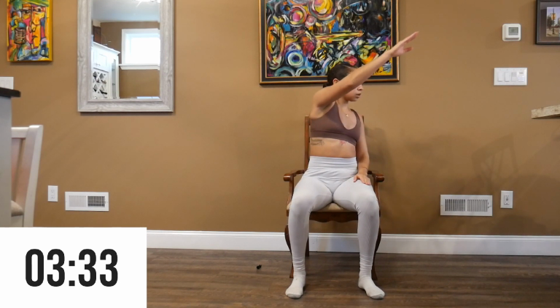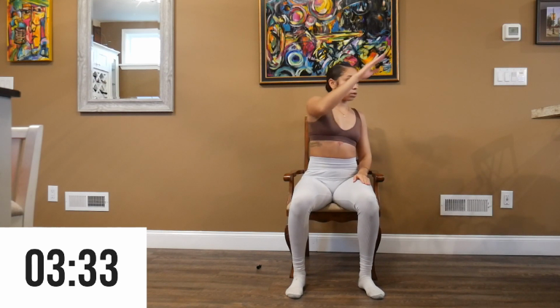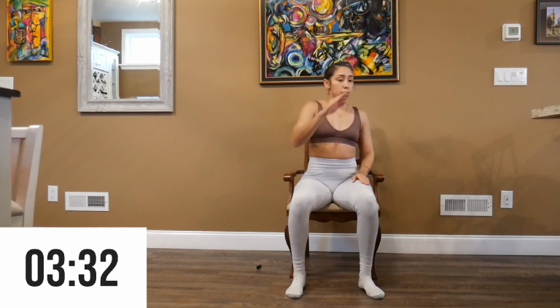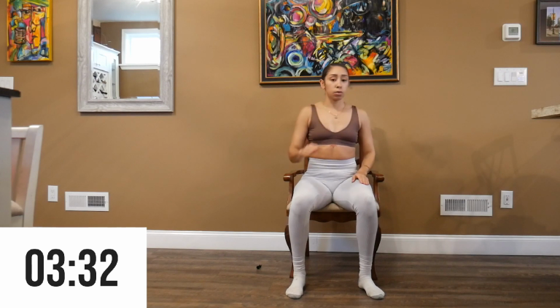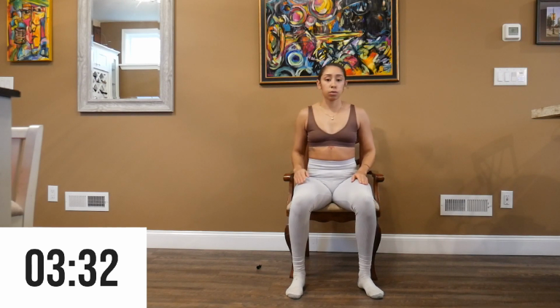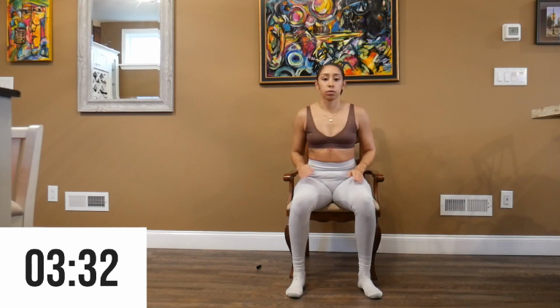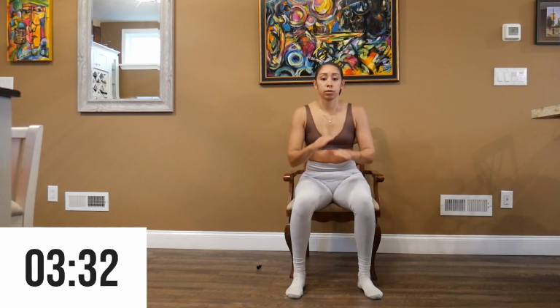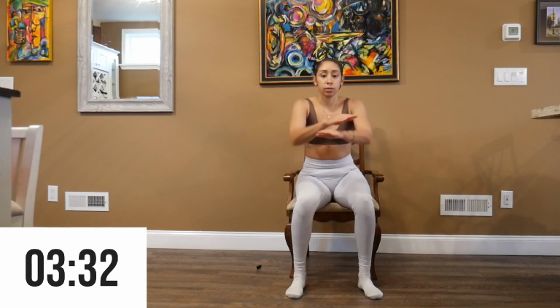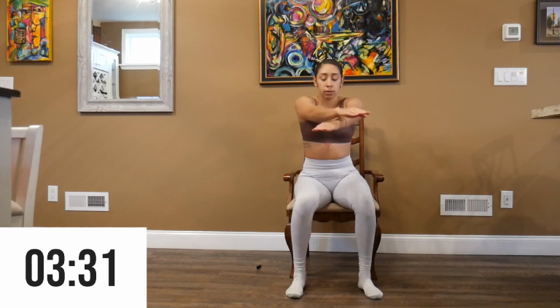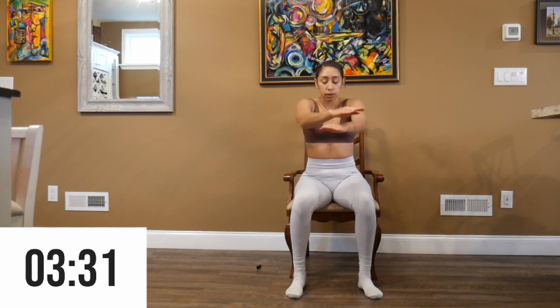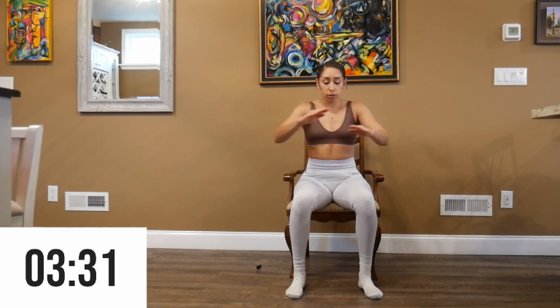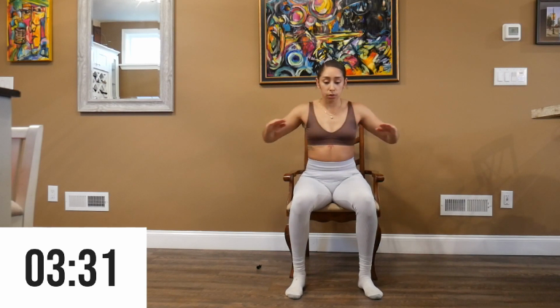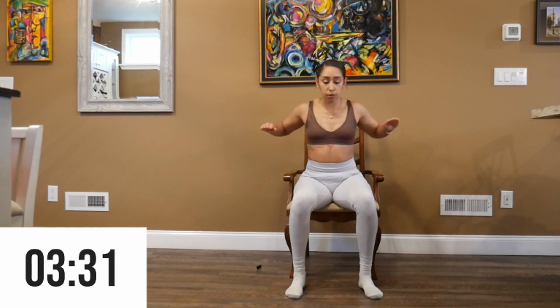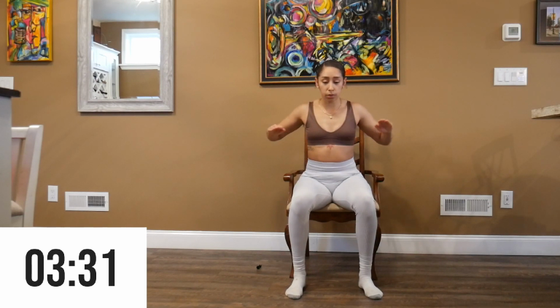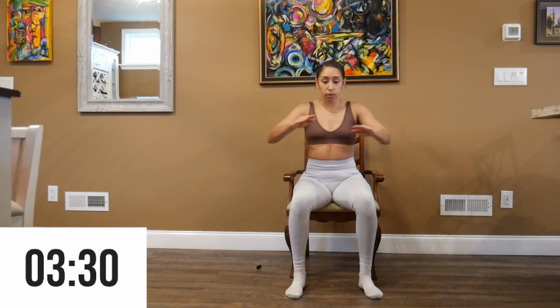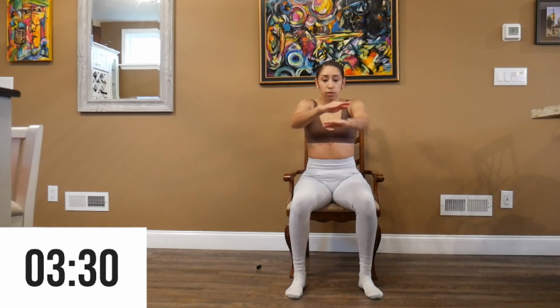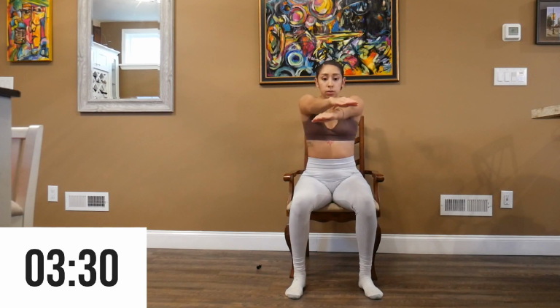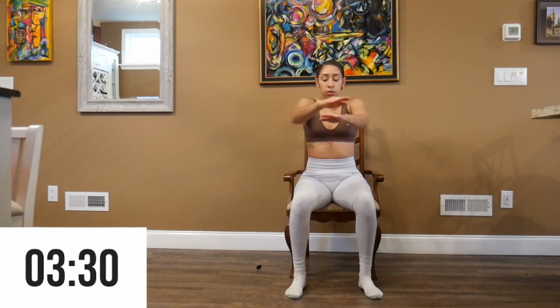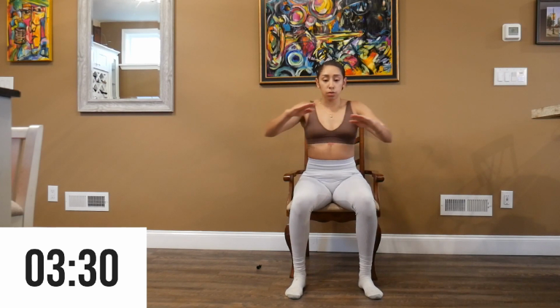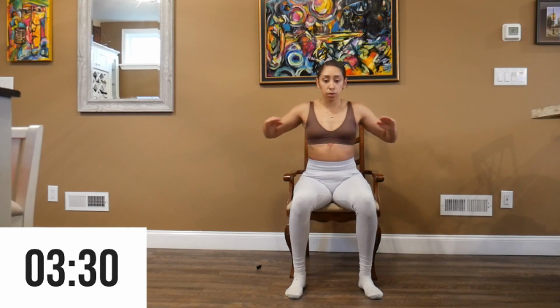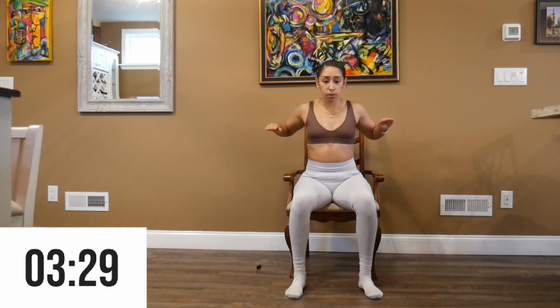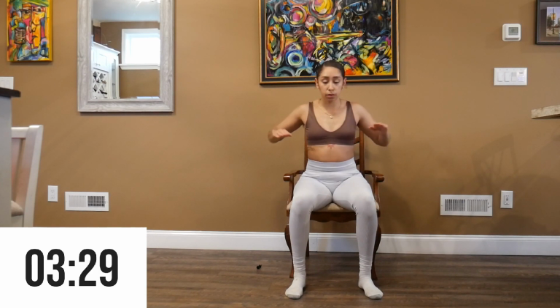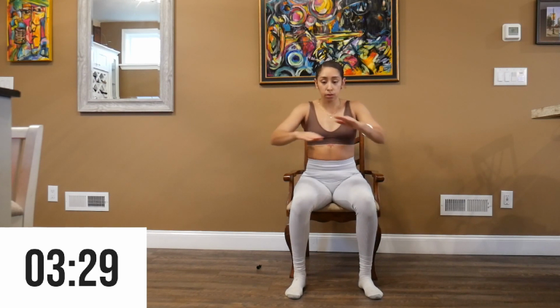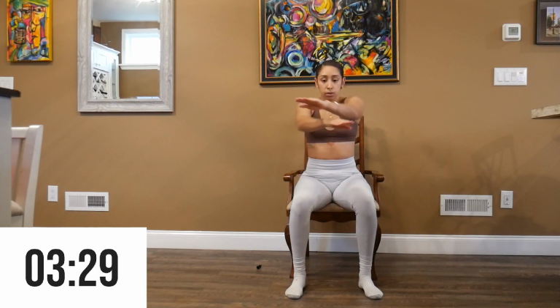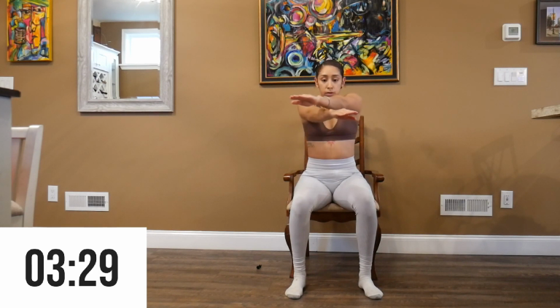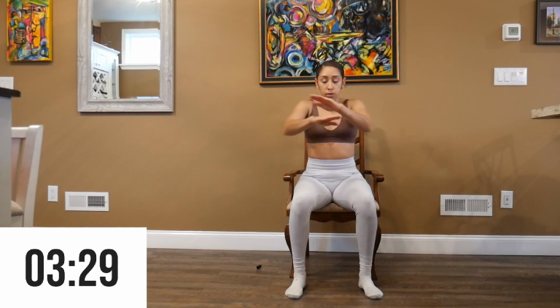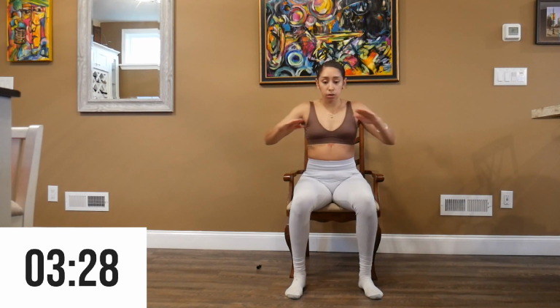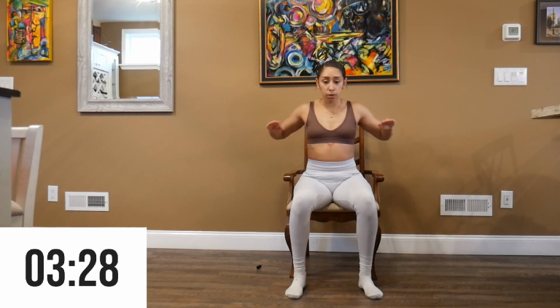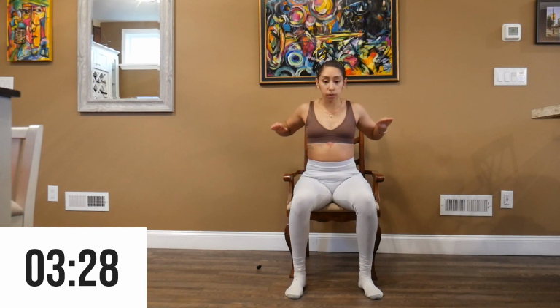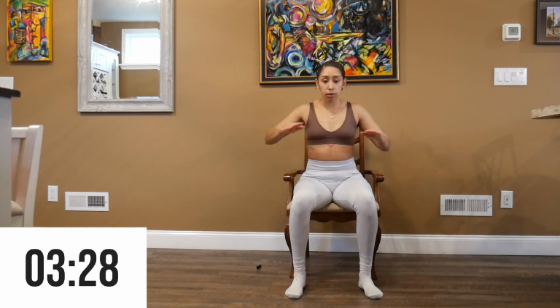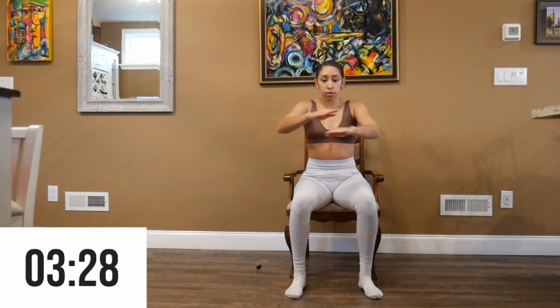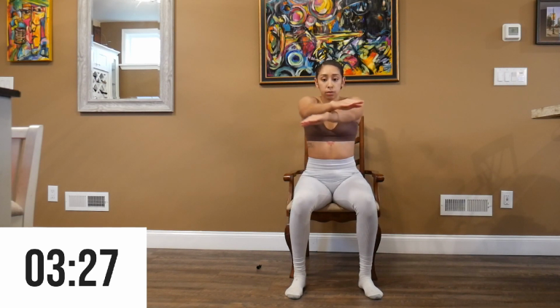We're then going to go into a forward reach with a row for 30 seconds.